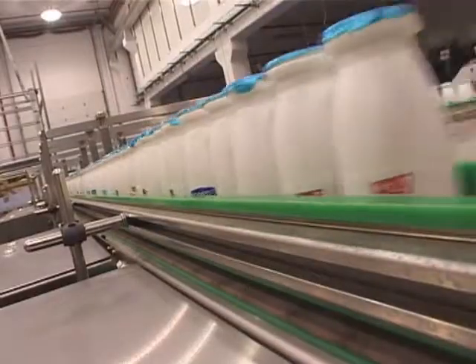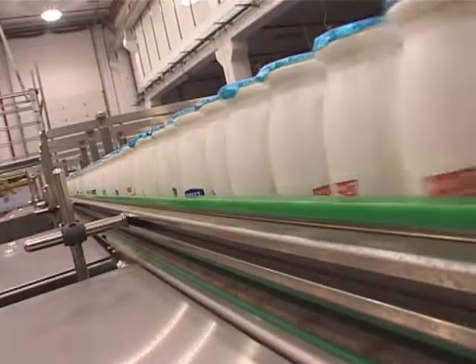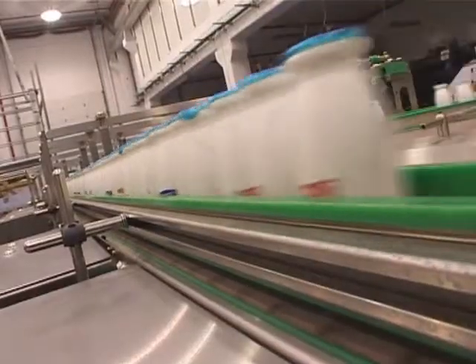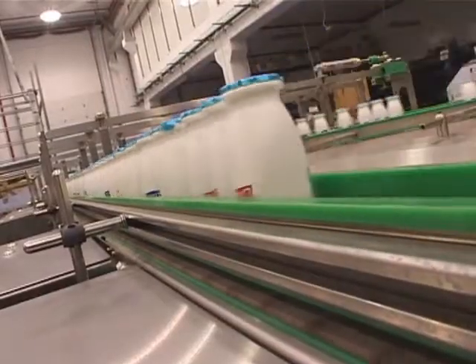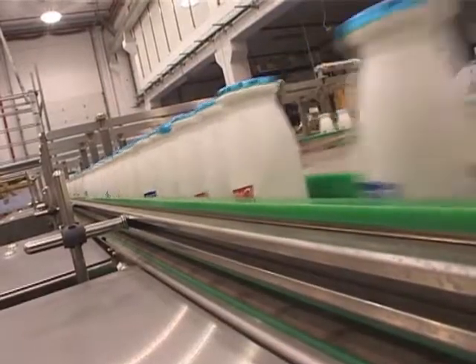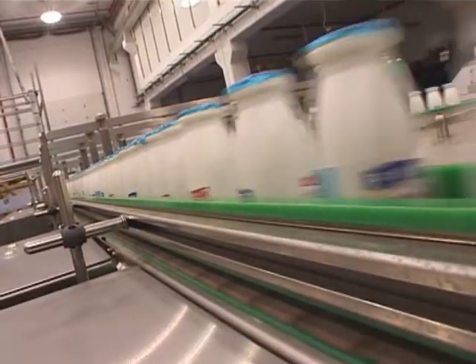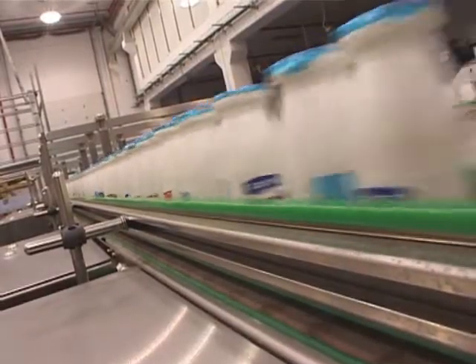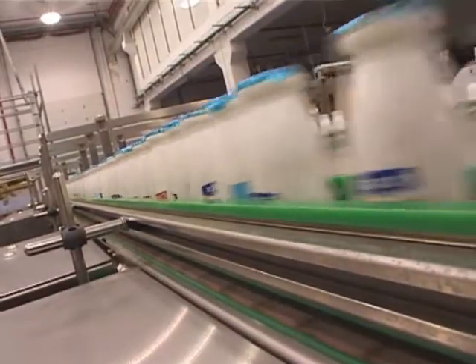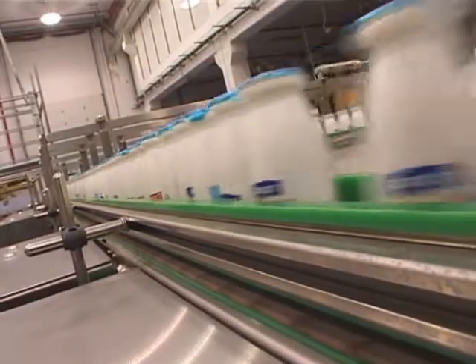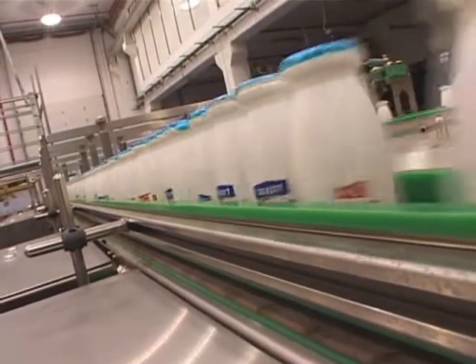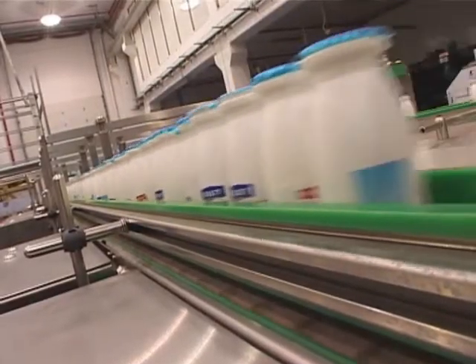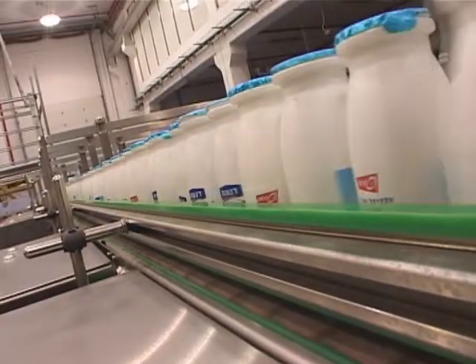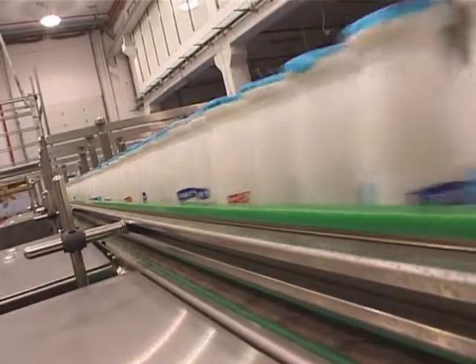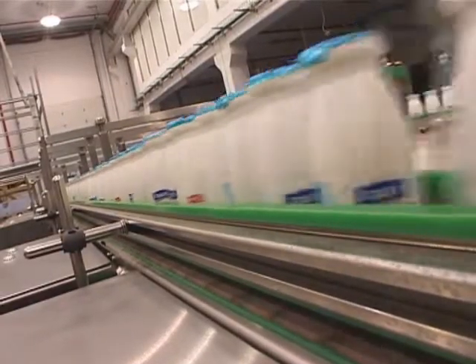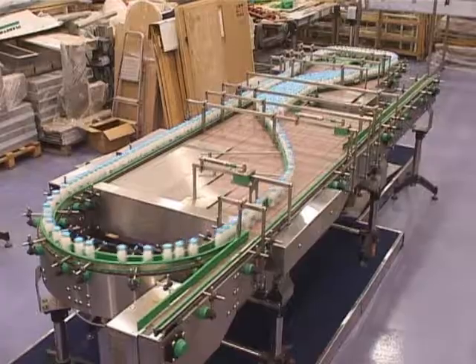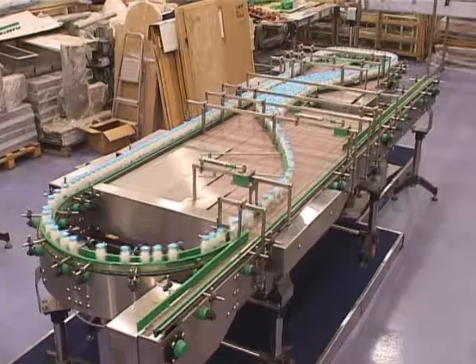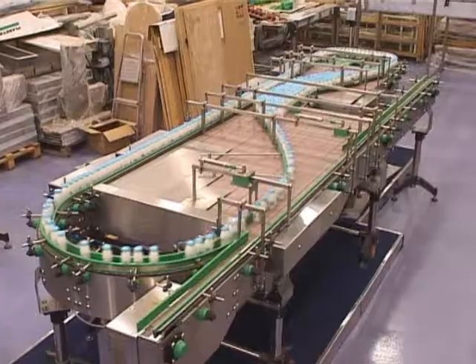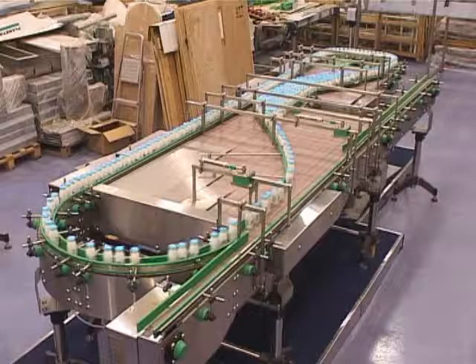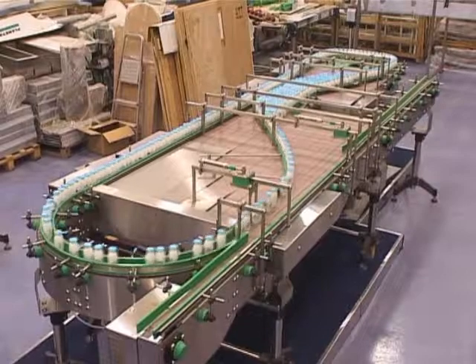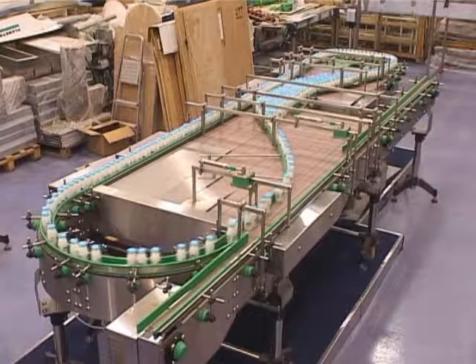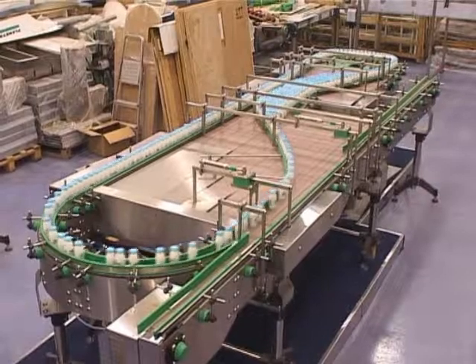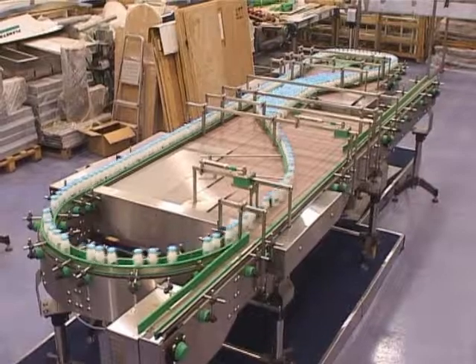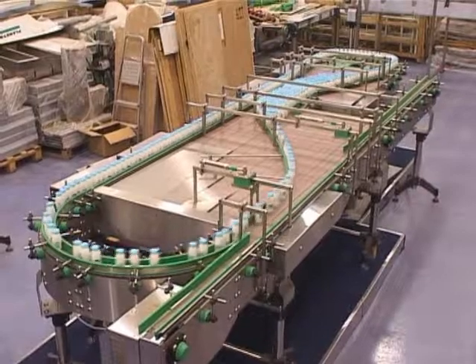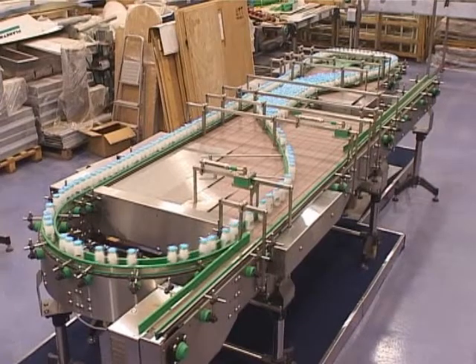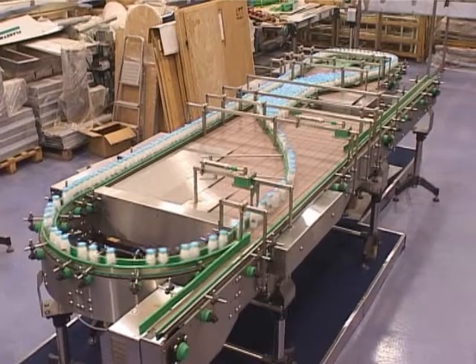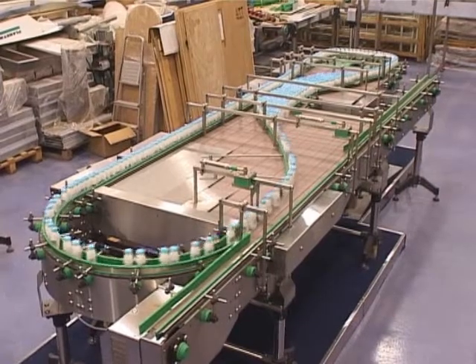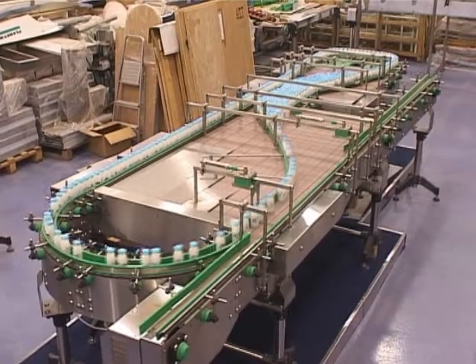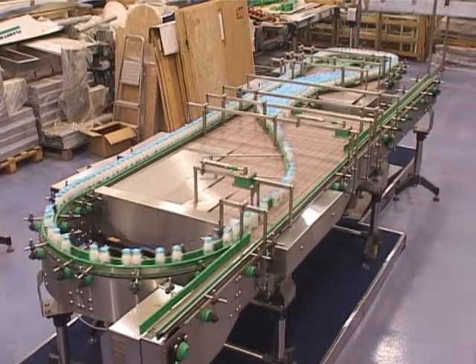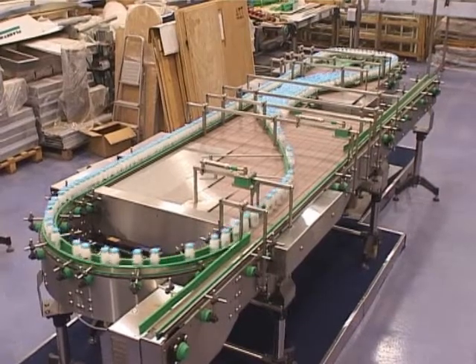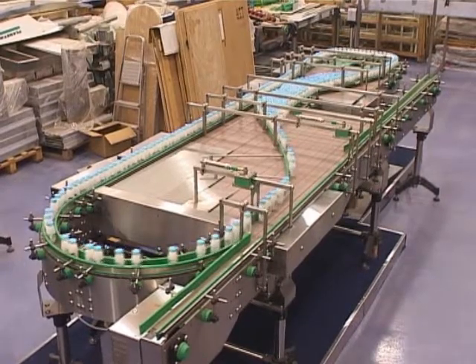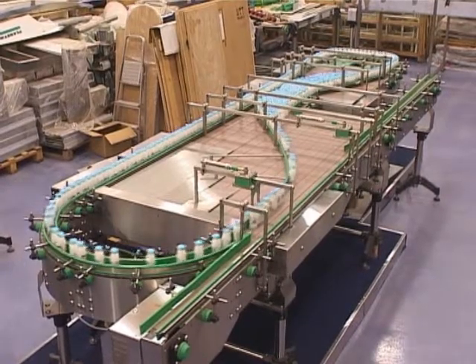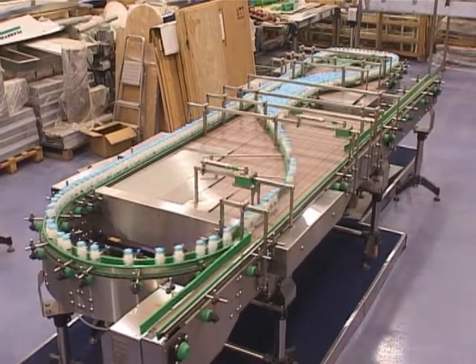The company serves the pharmaceutical, food, cosmetics, and detergent industries, as well as robotics-assisted assembly plants.